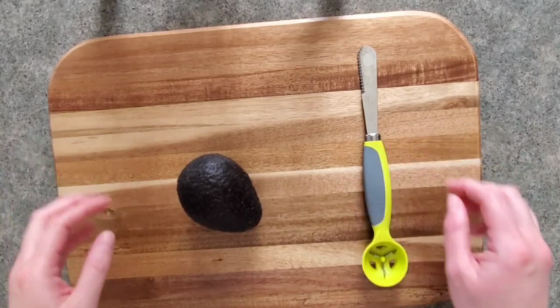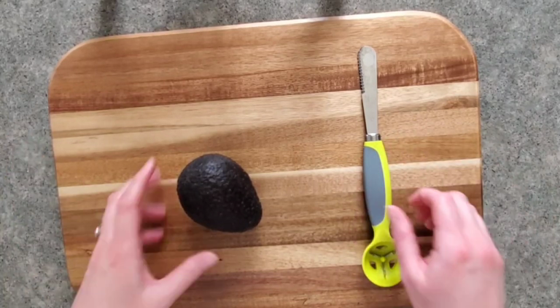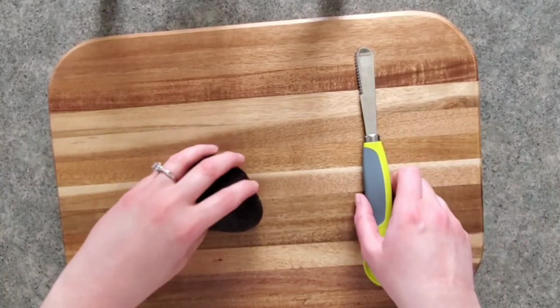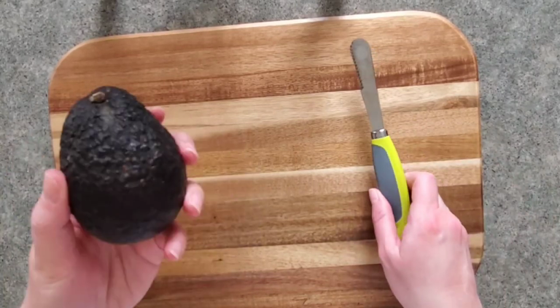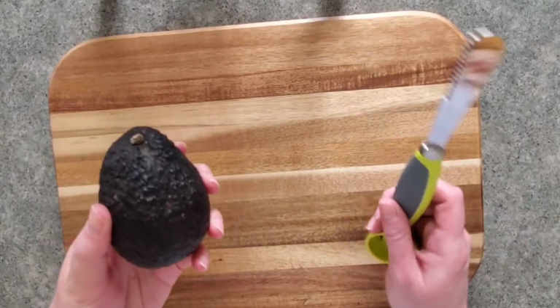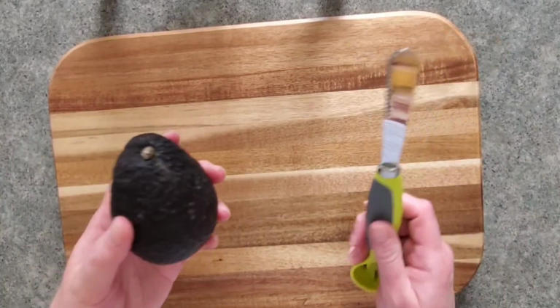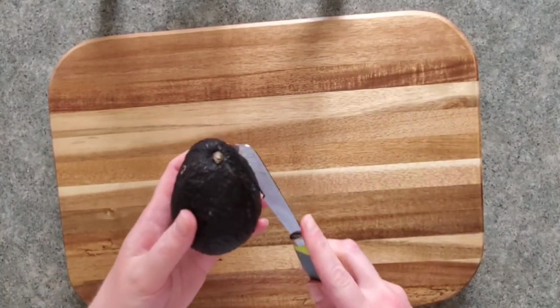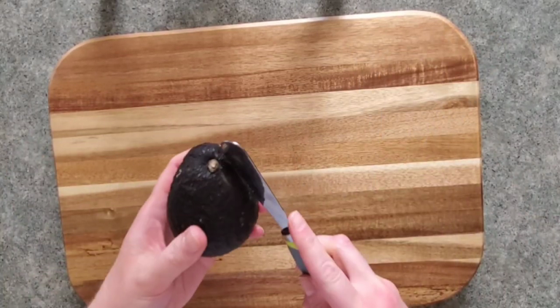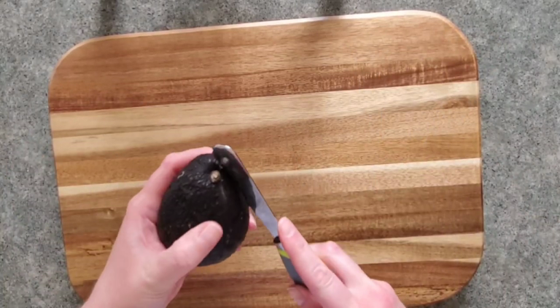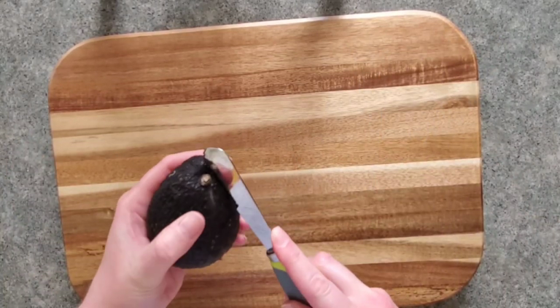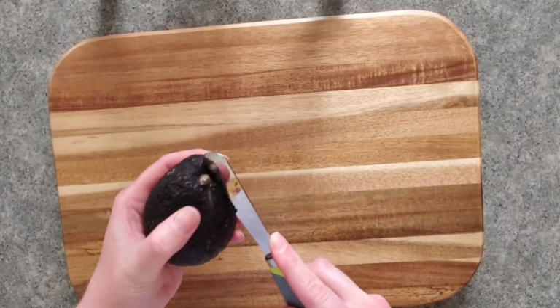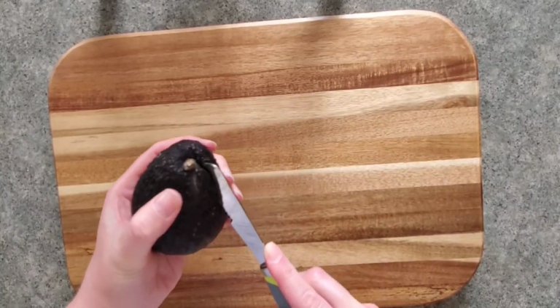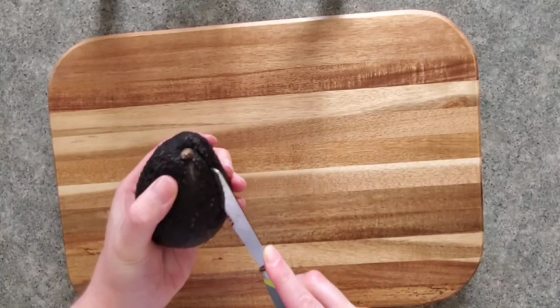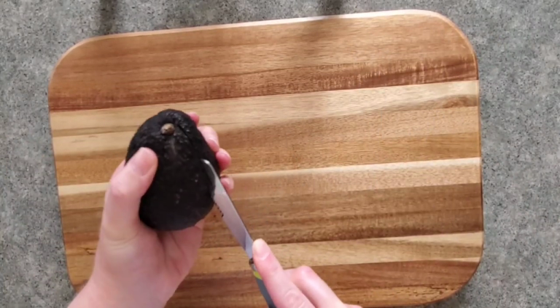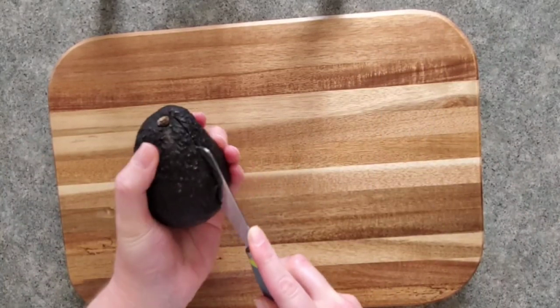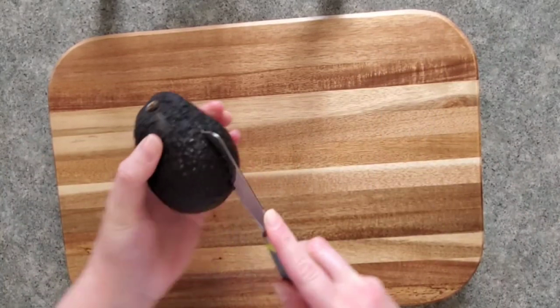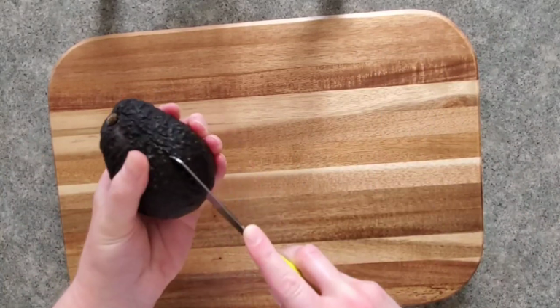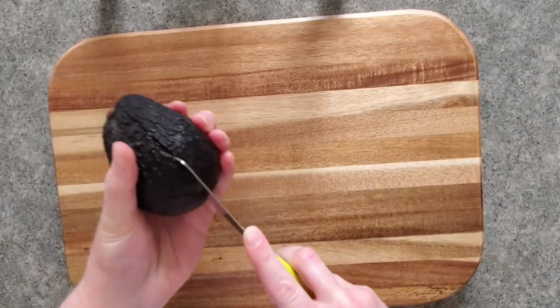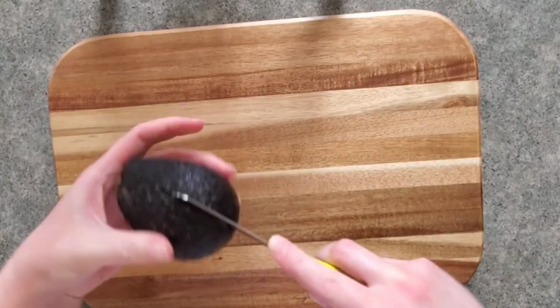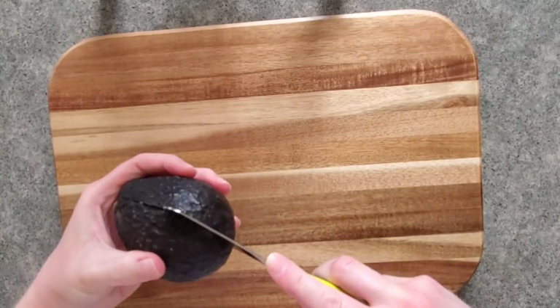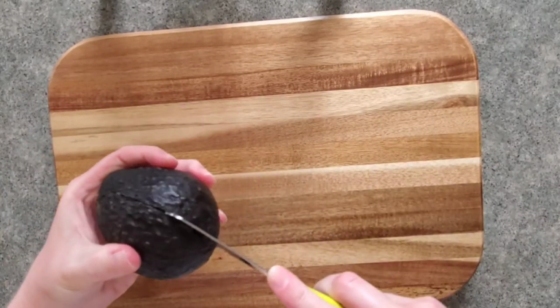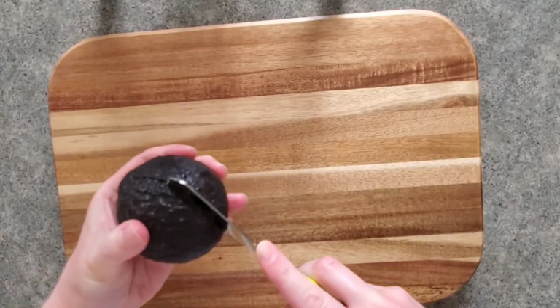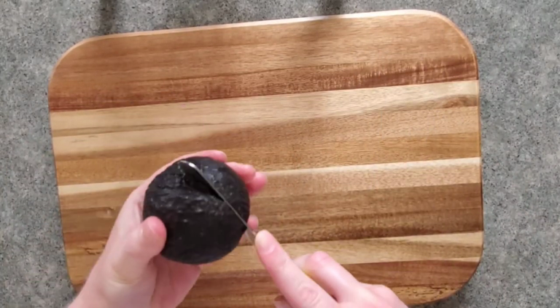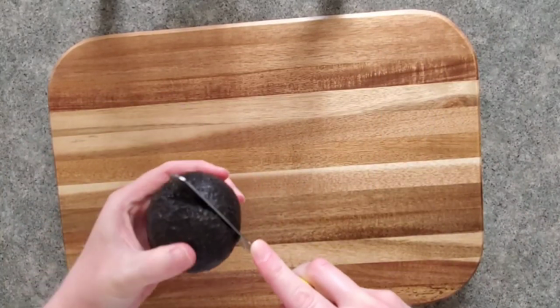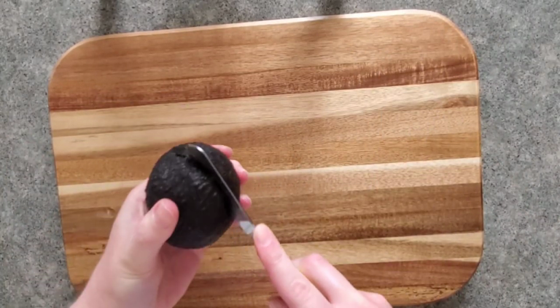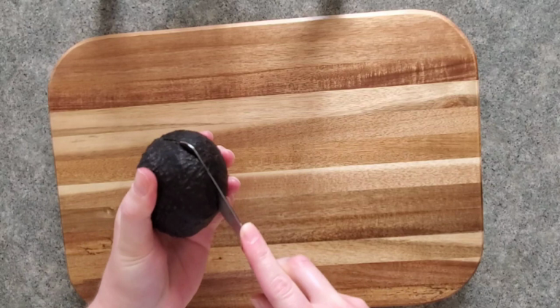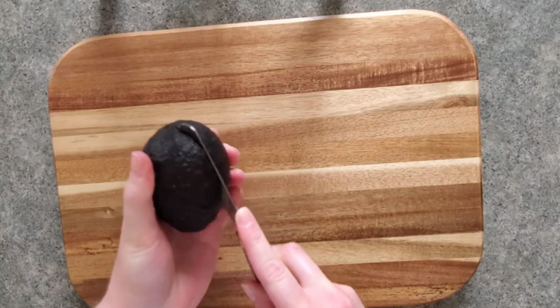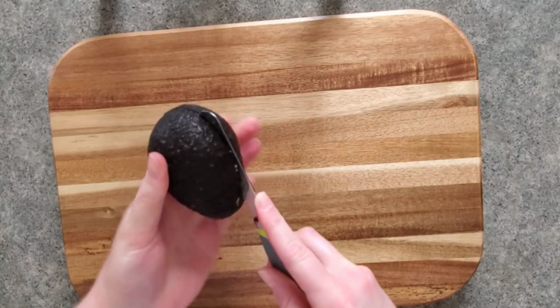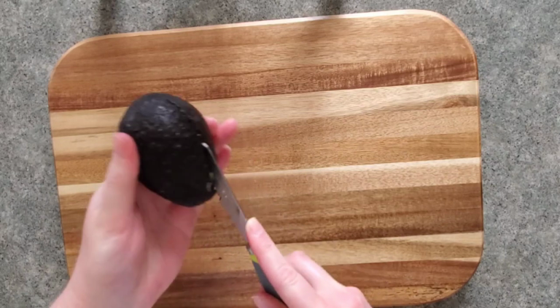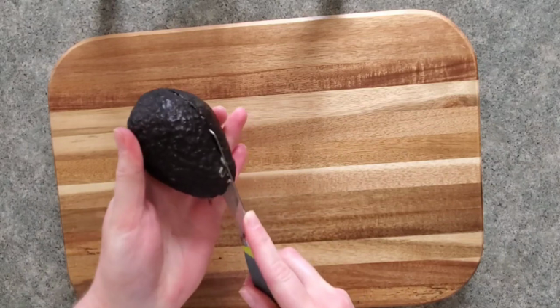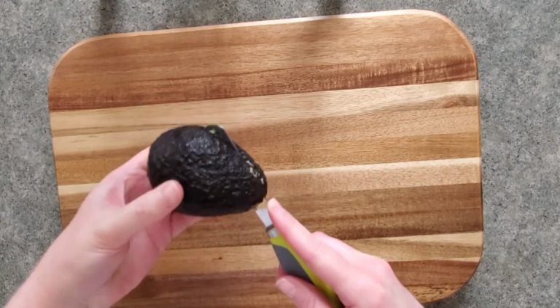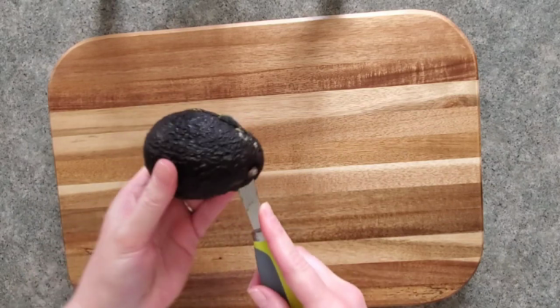Today I'm going to show you how to use our new avocado tool. You're going to want a ripe avocado for this.